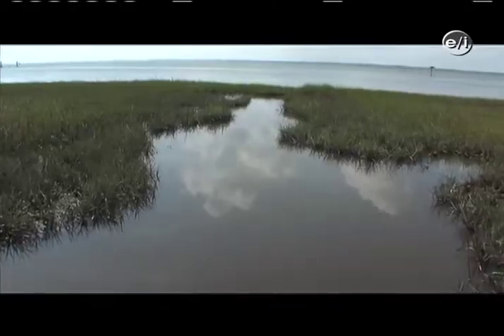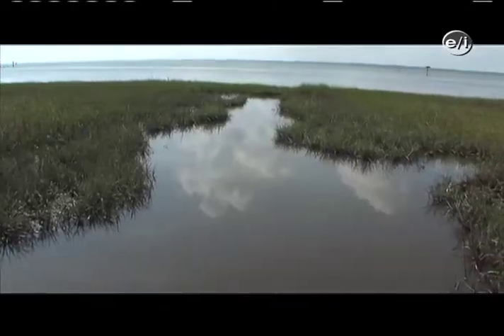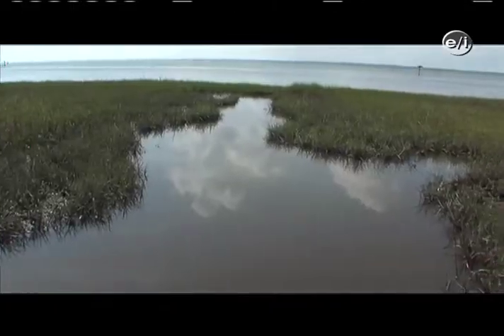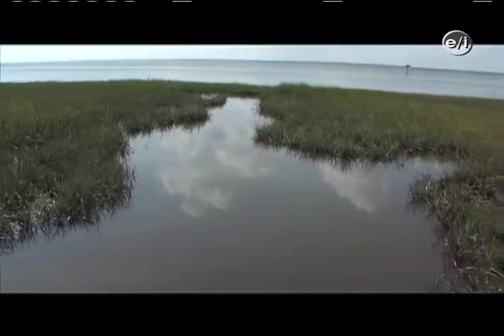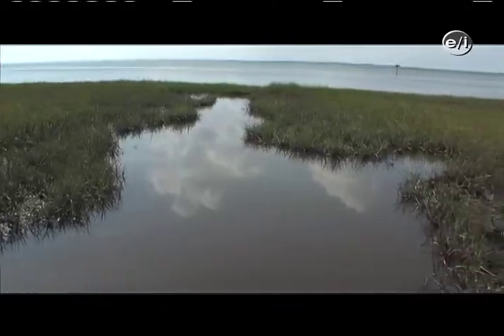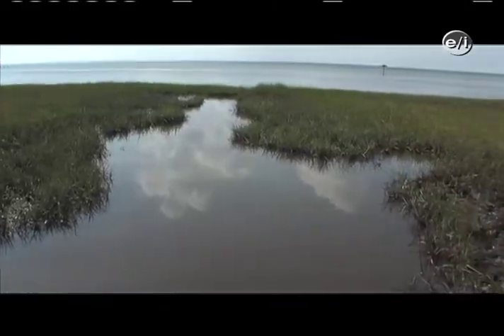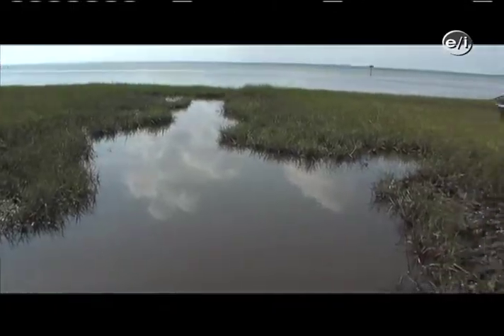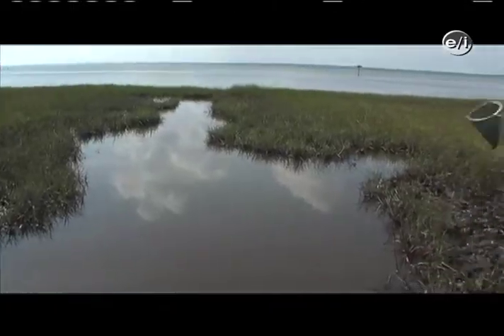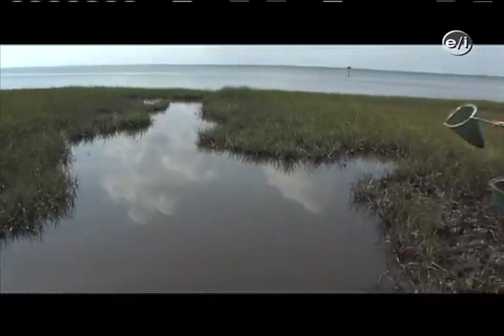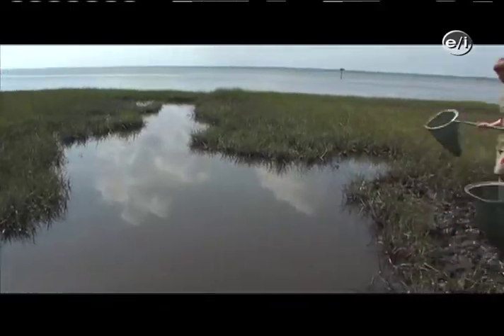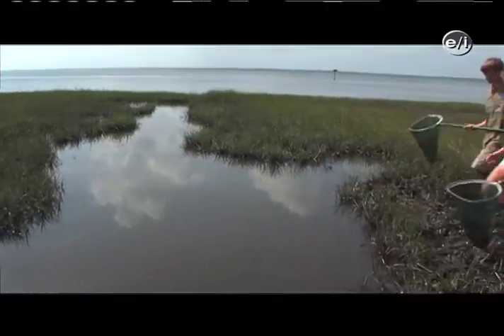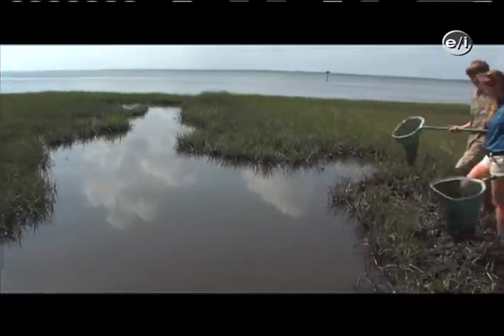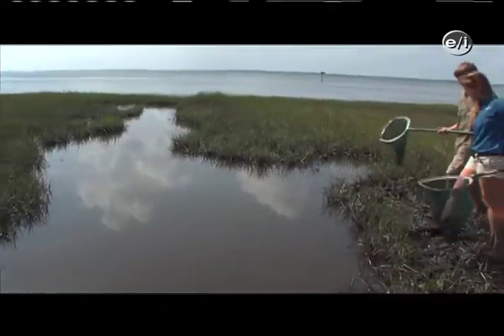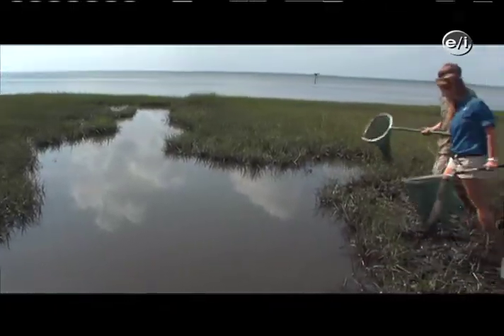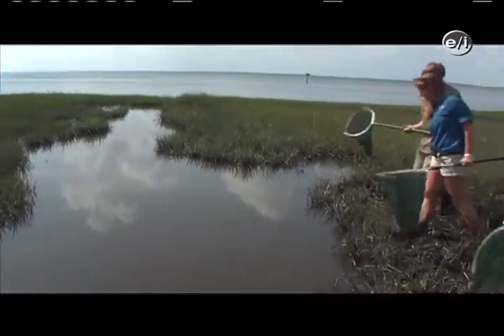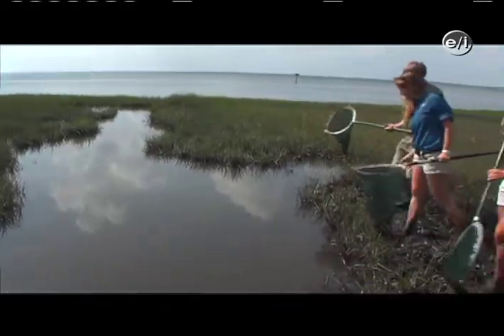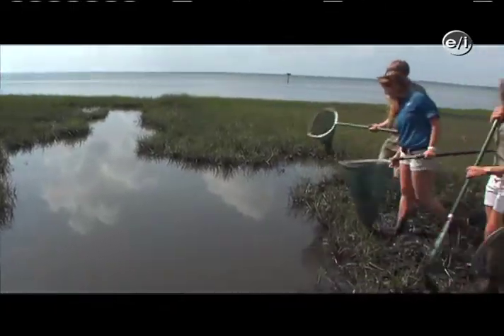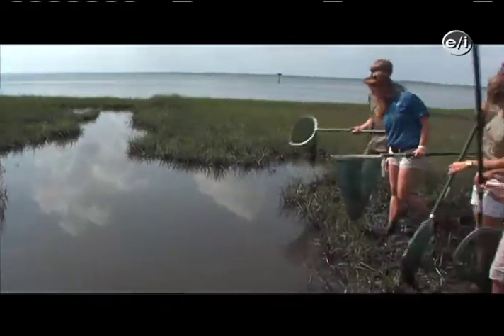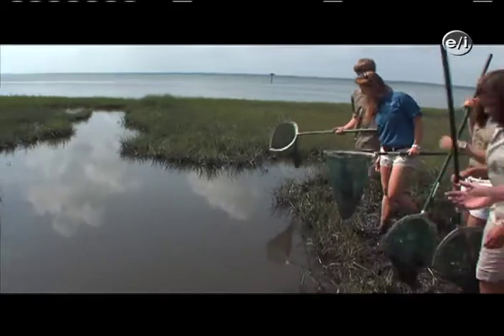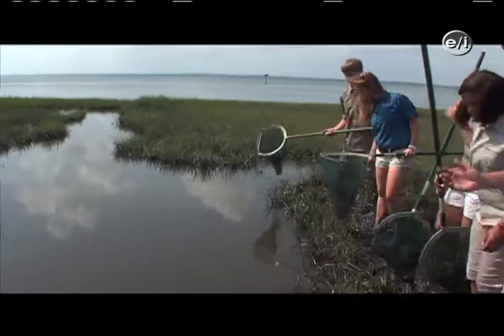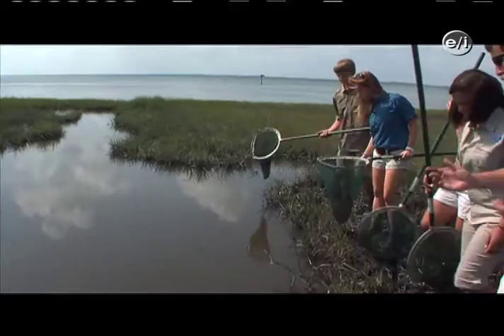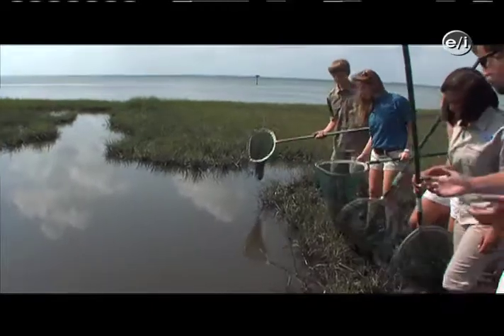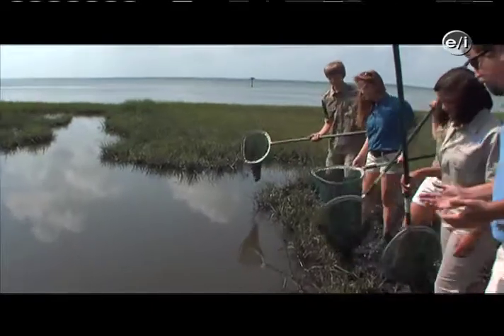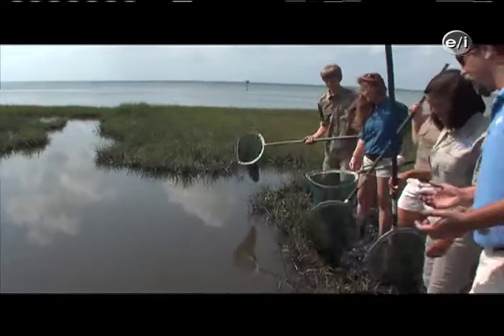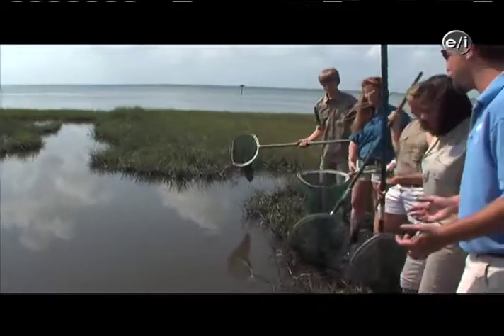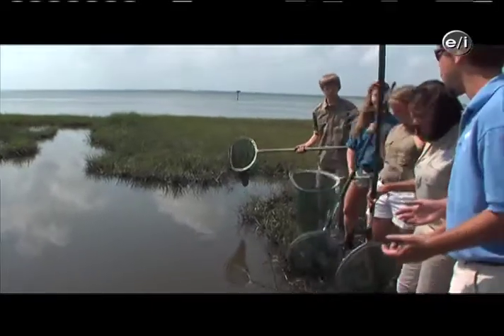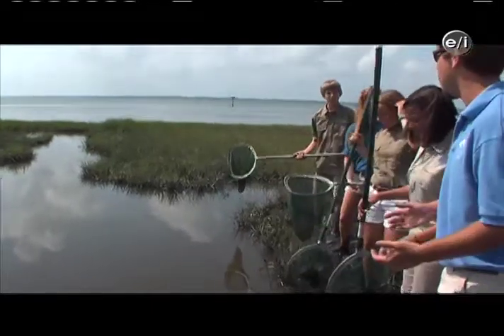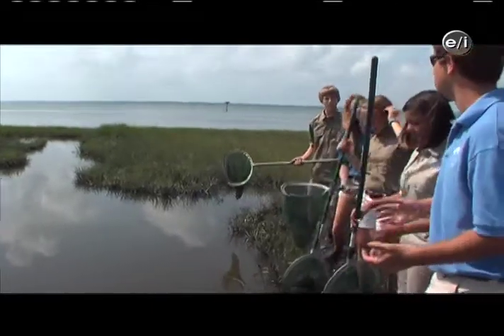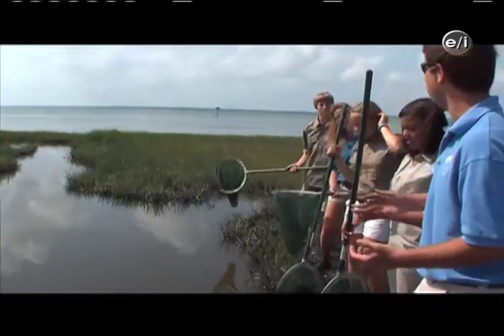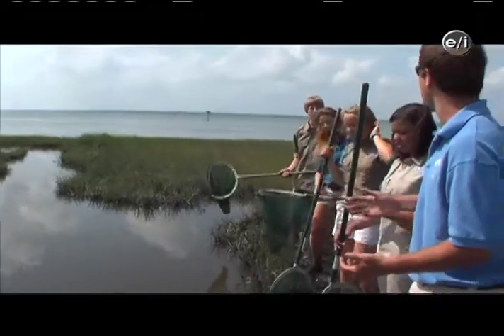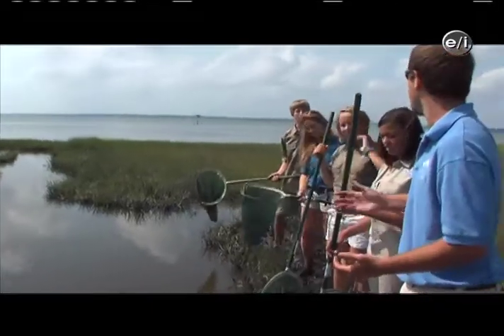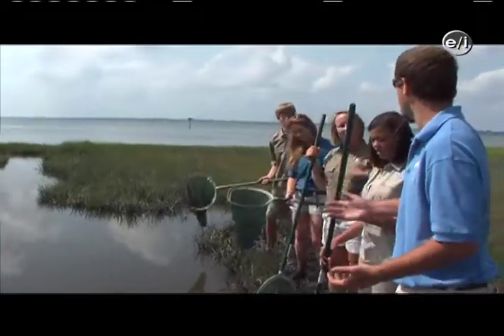All right, Aquakids, we're going to now explore another estuarine habitat — a tidal creek.